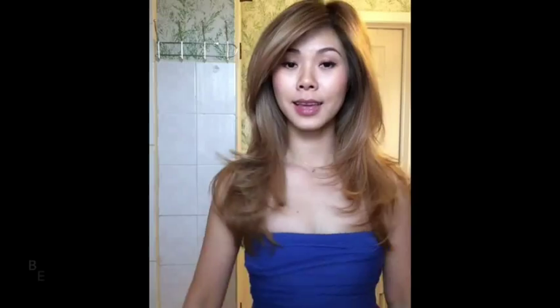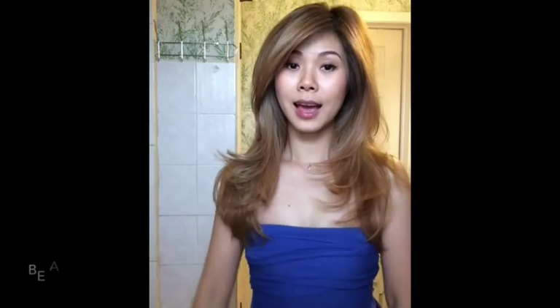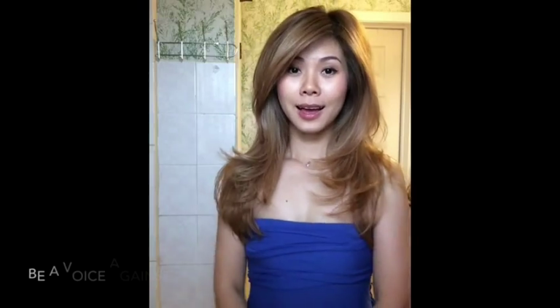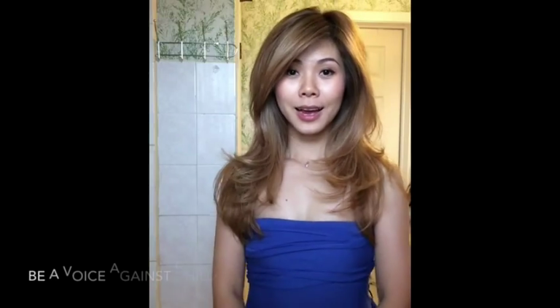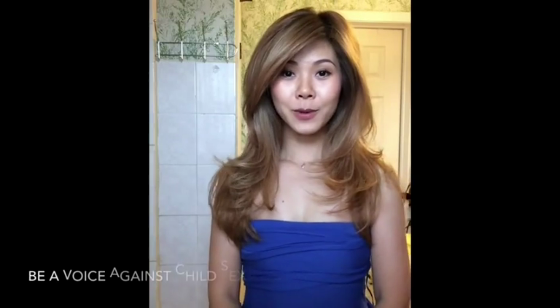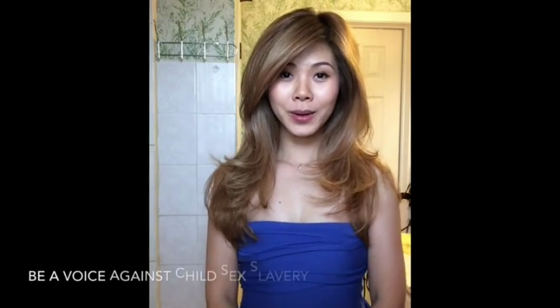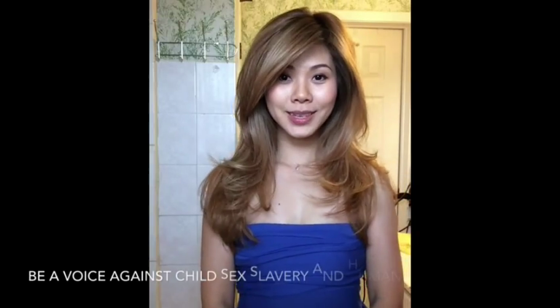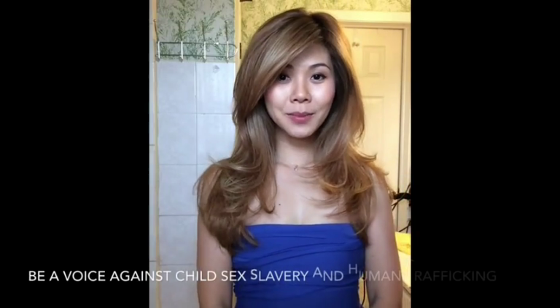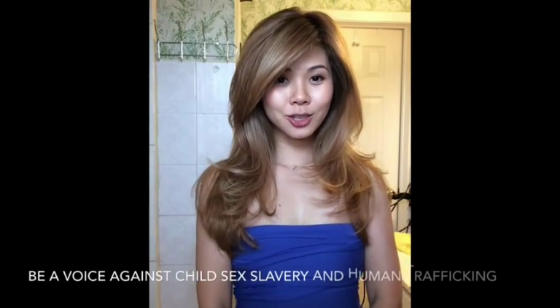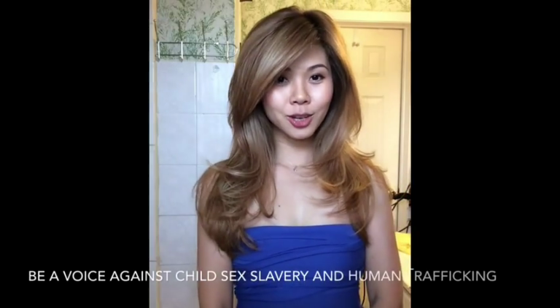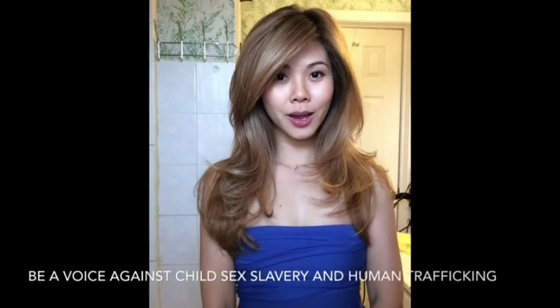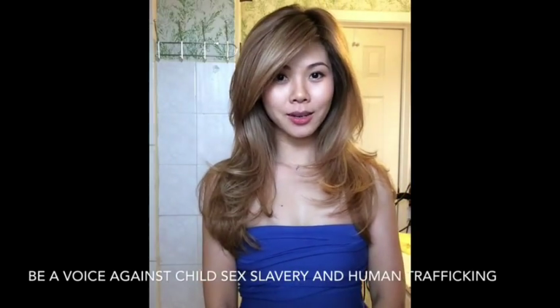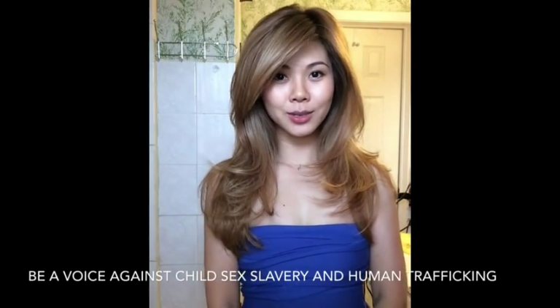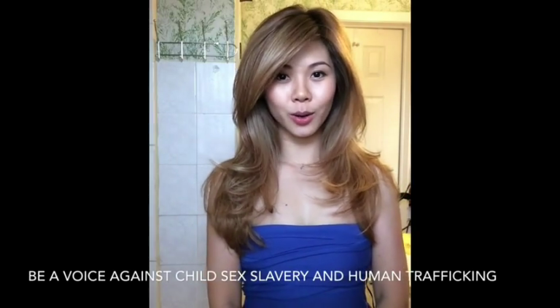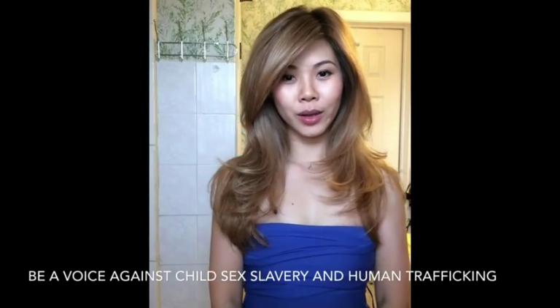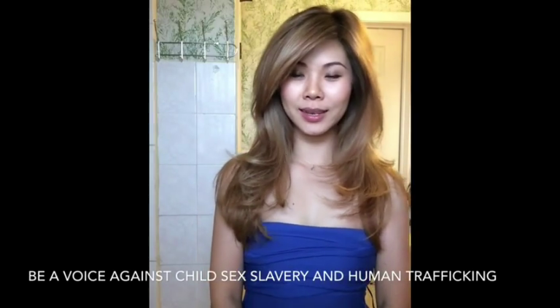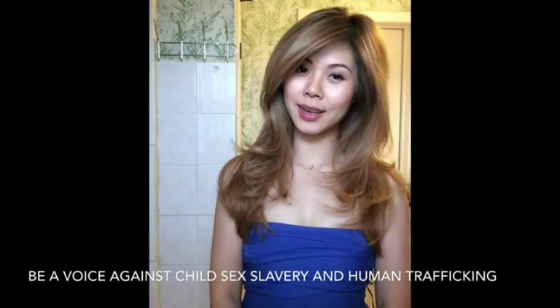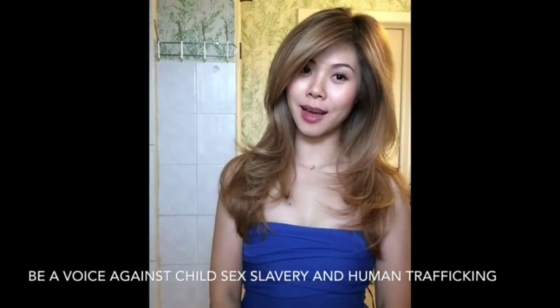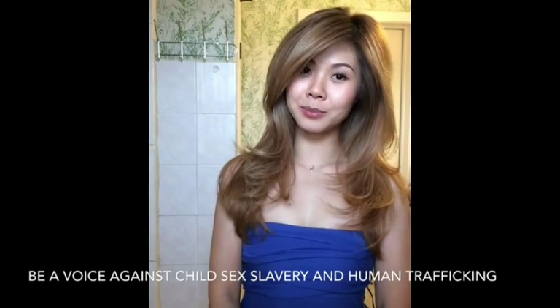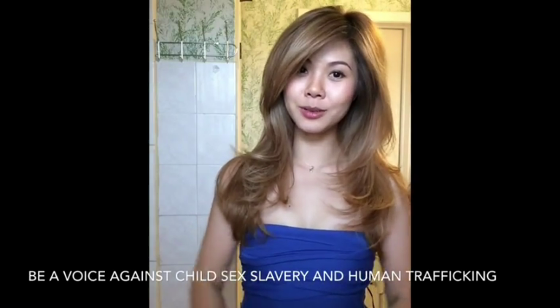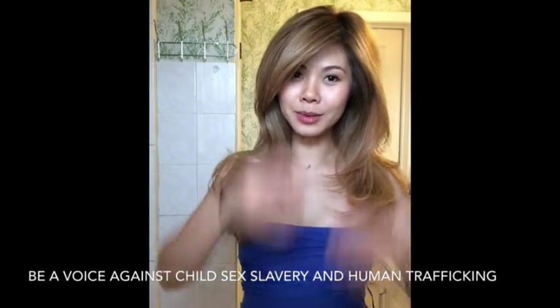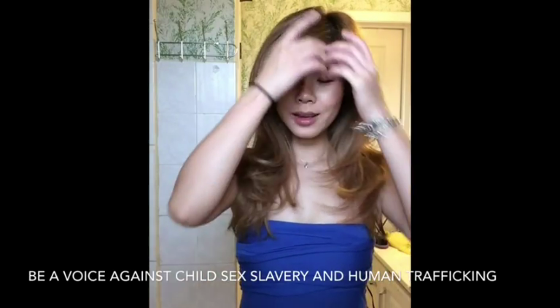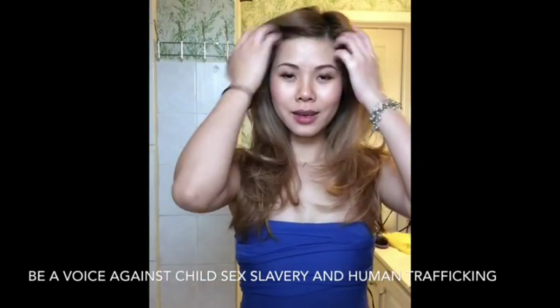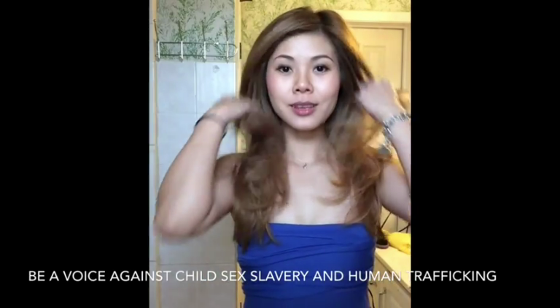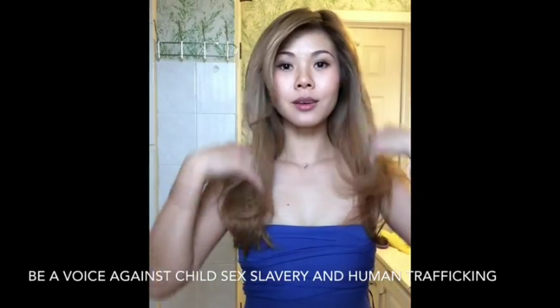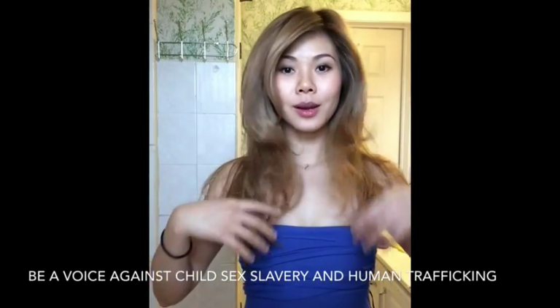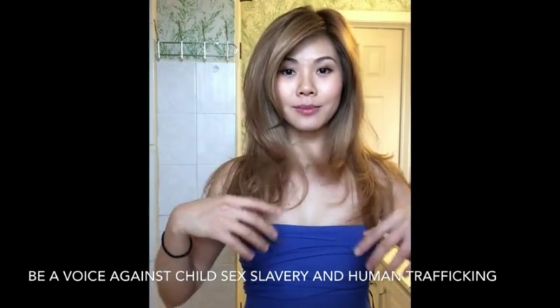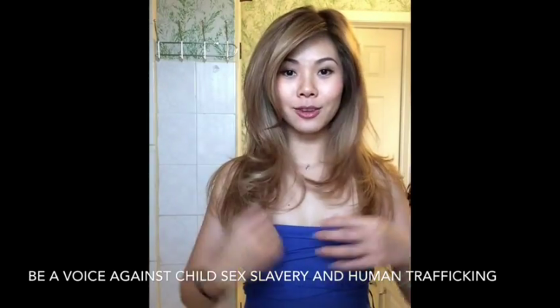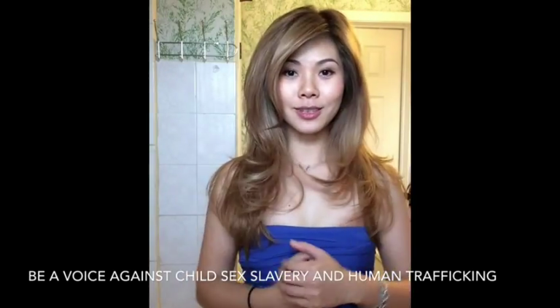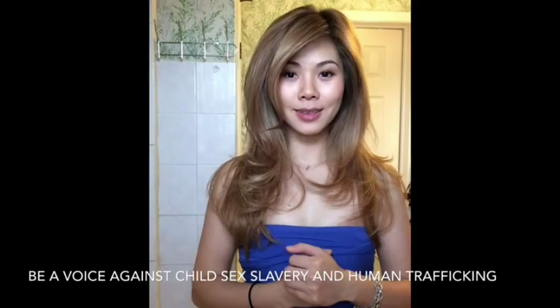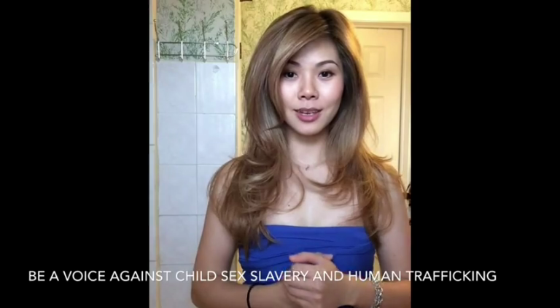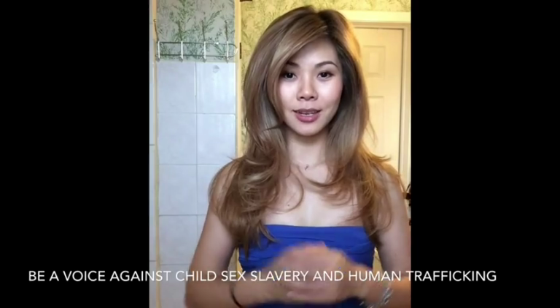Hi everyone! Today I'm going to show you how to do a quick updo. So I'll just get started.